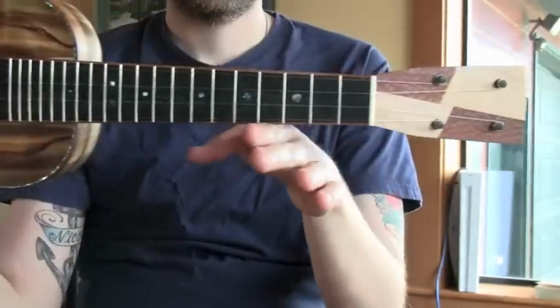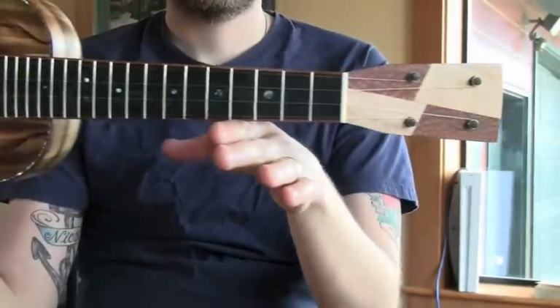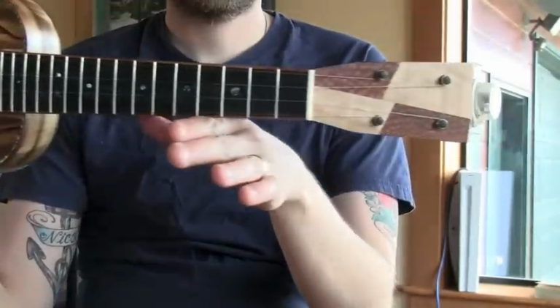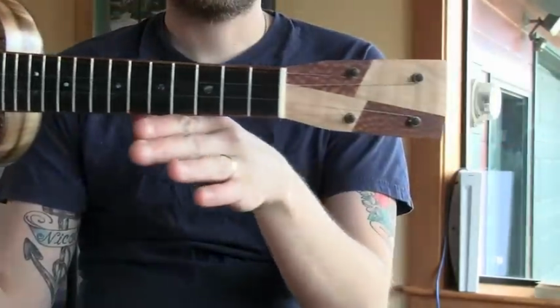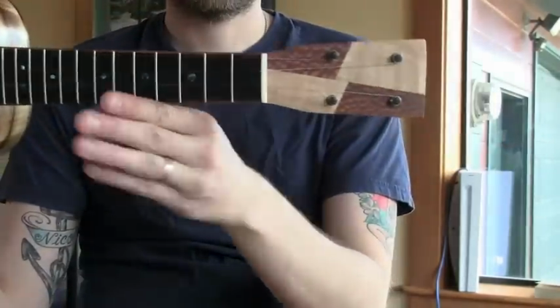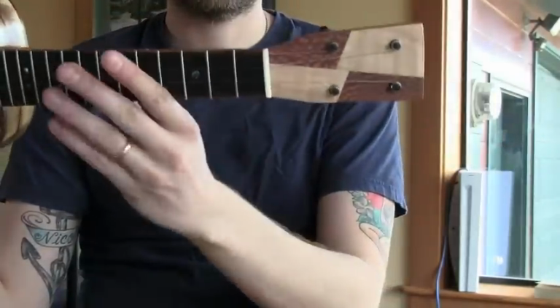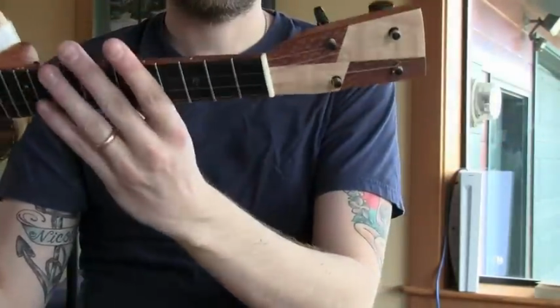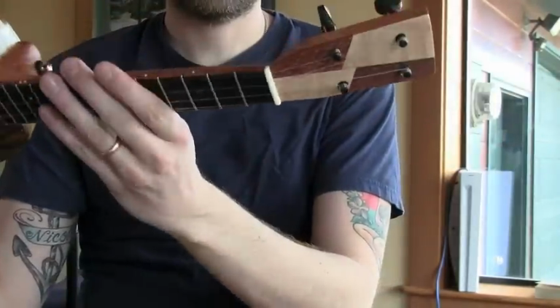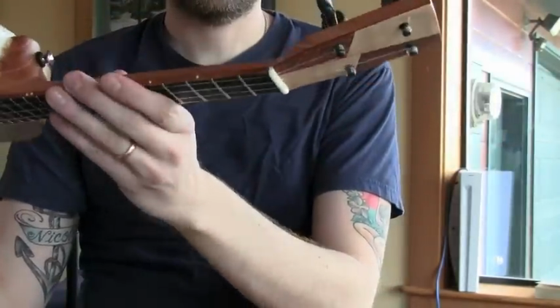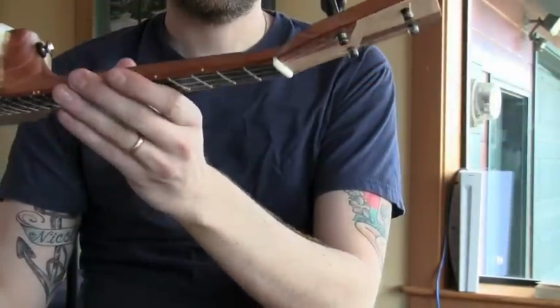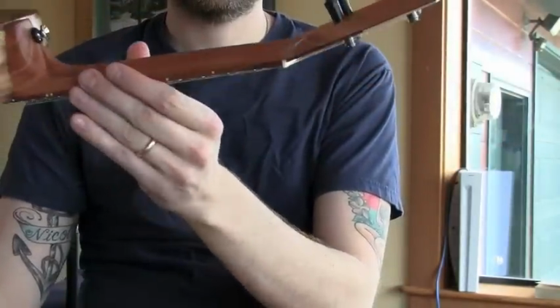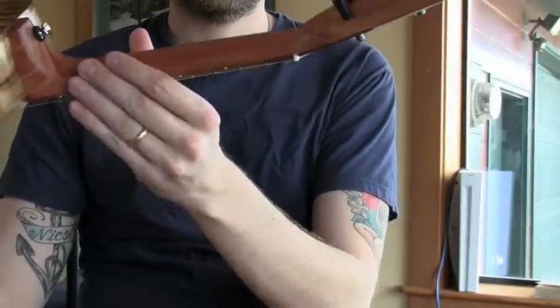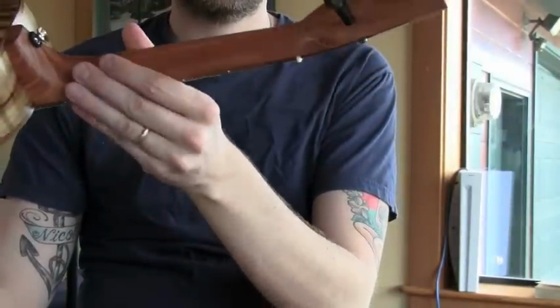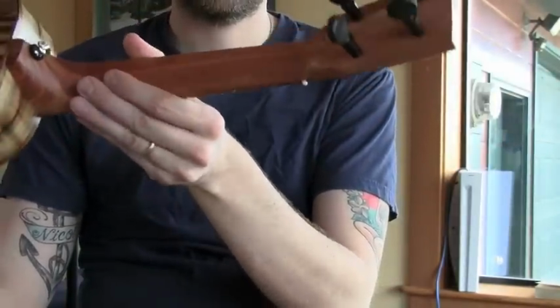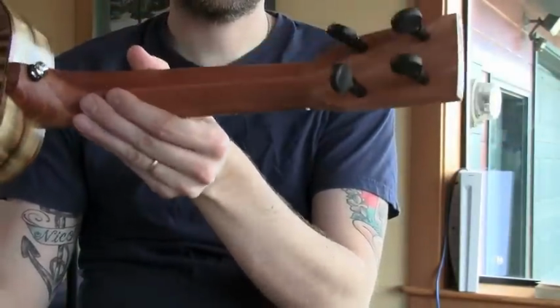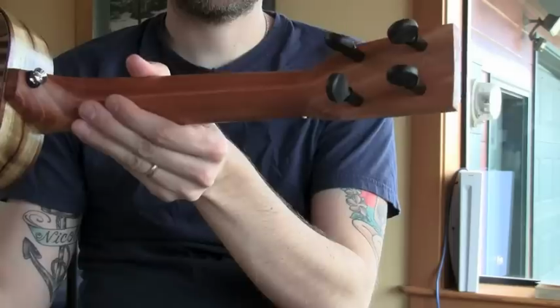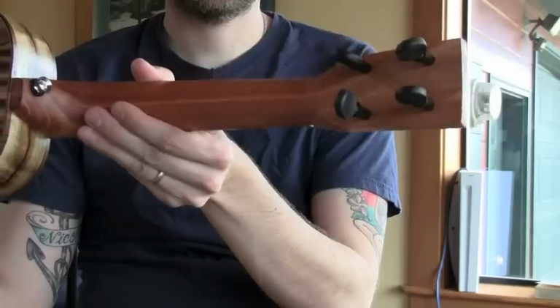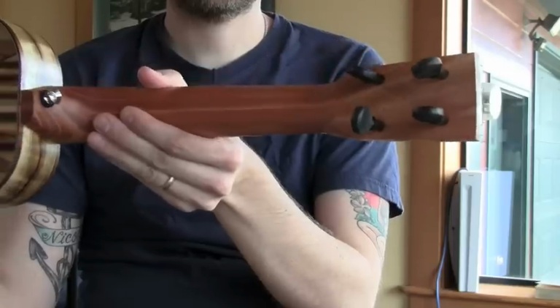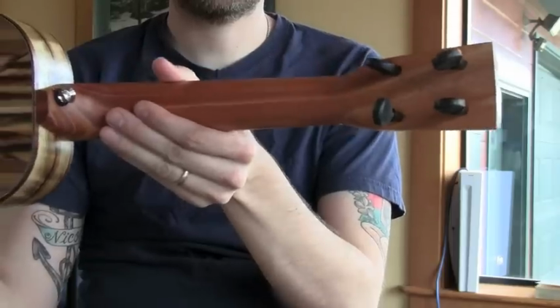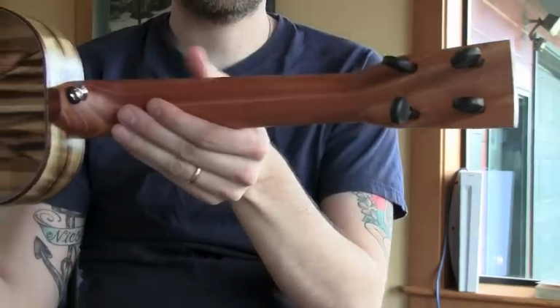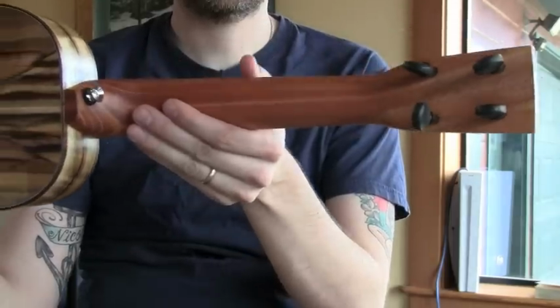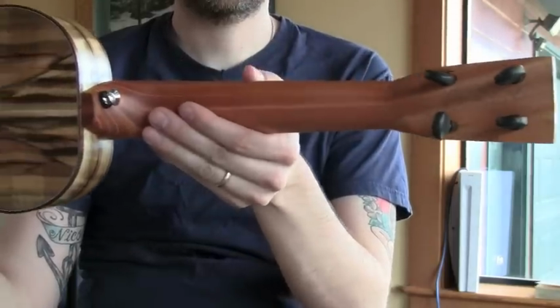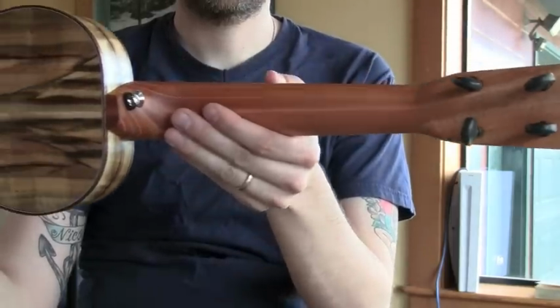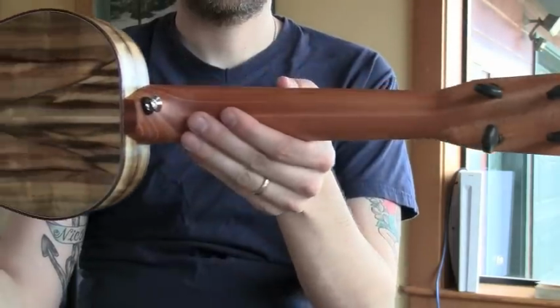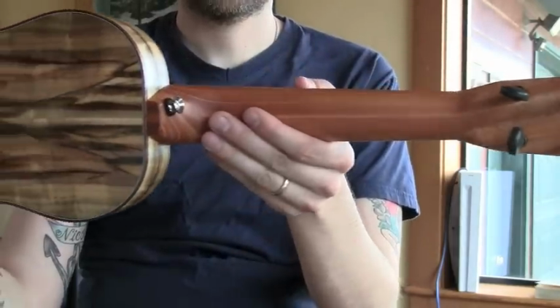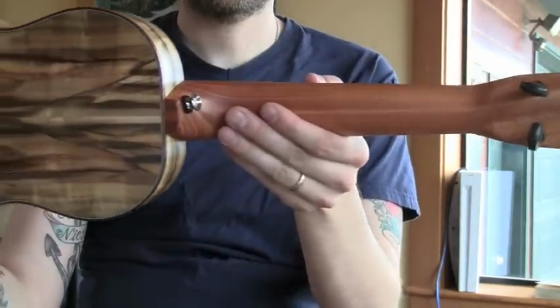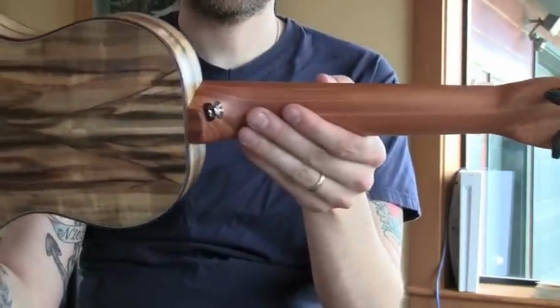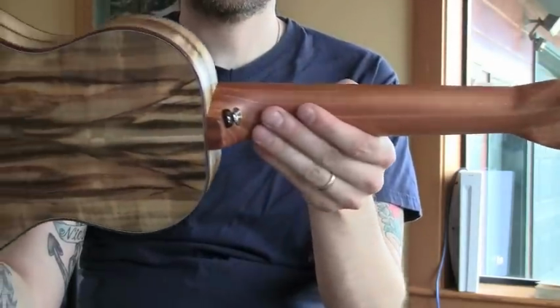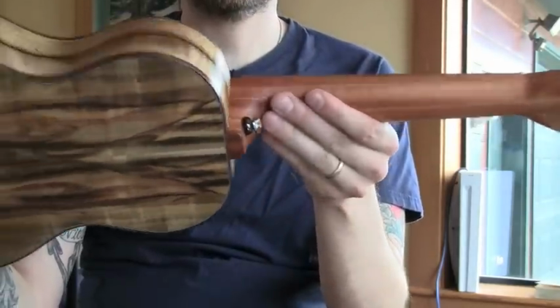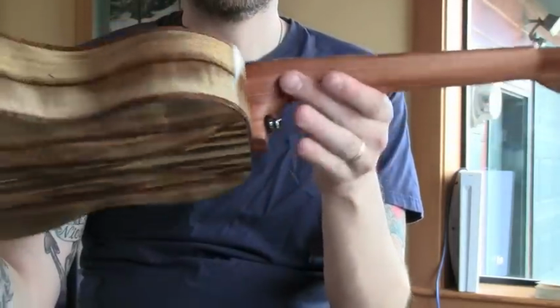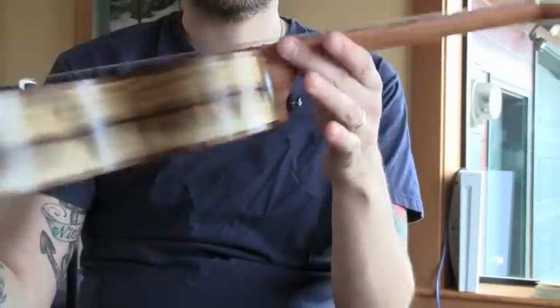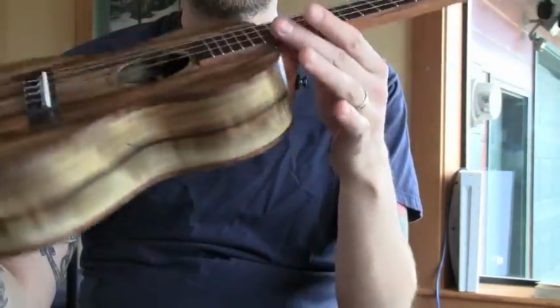14 frets to the body, radius fingerboard of course, a couple of binding on the fingerboard.